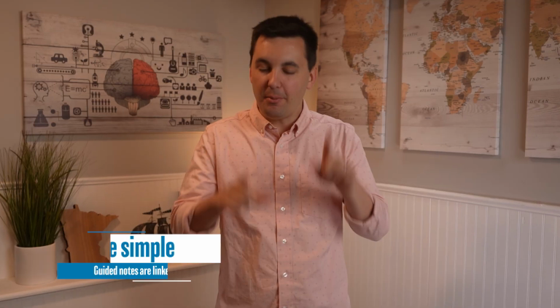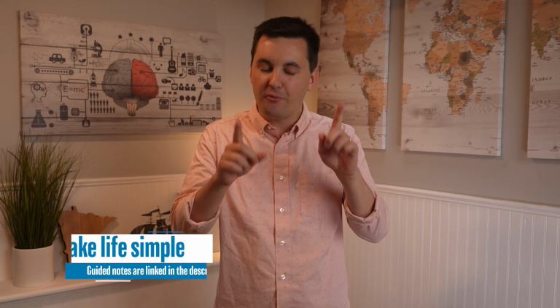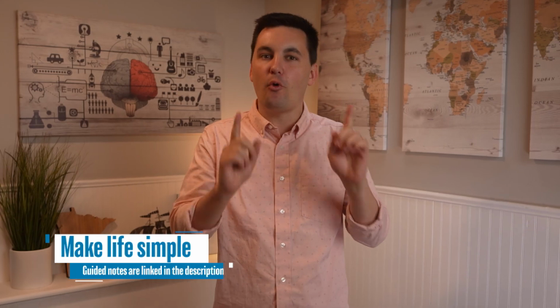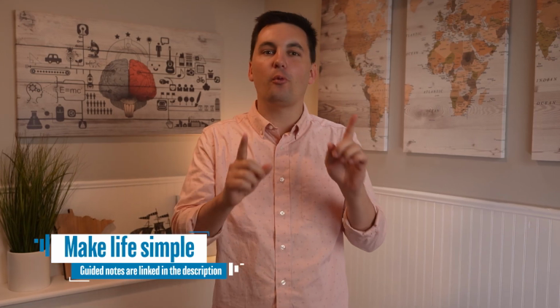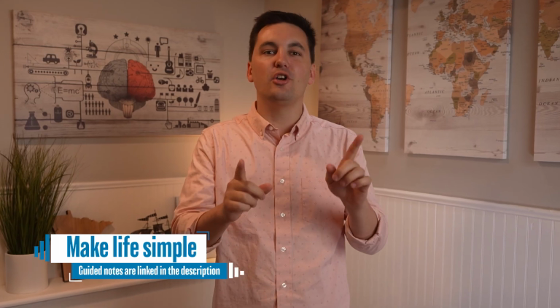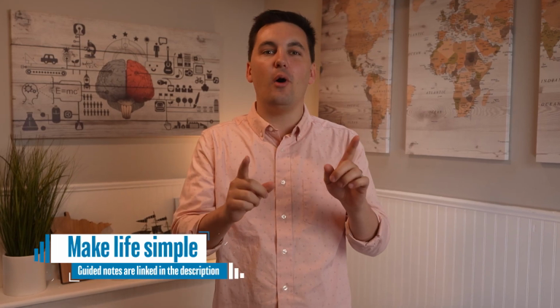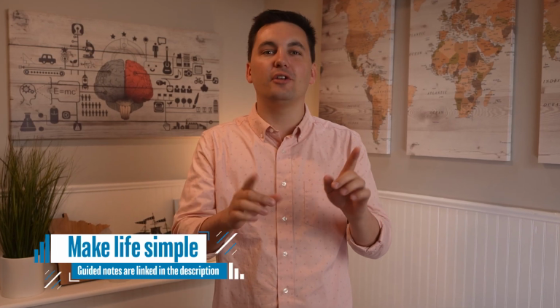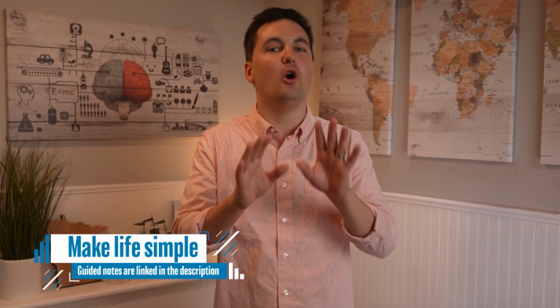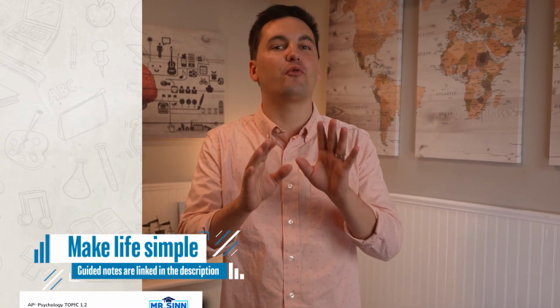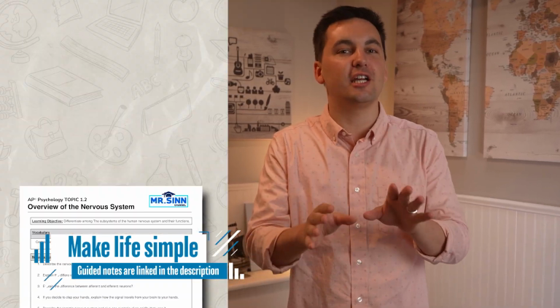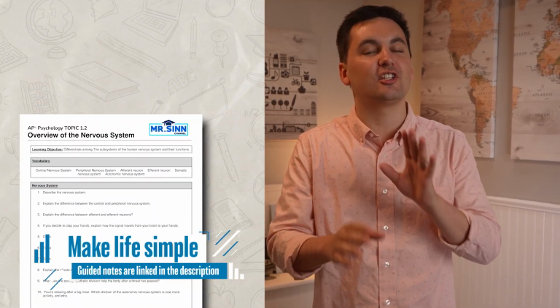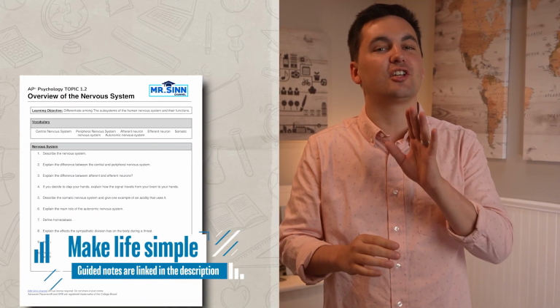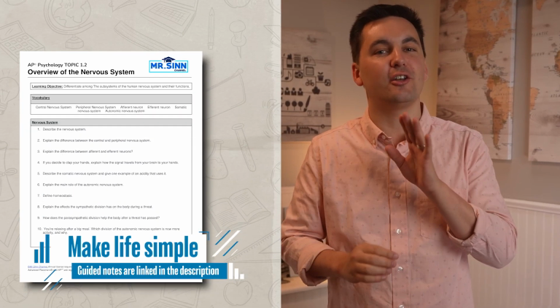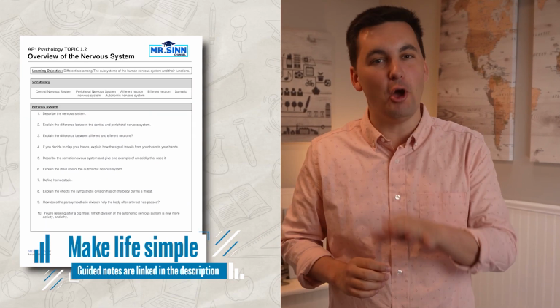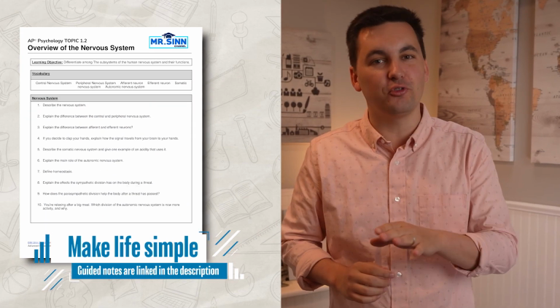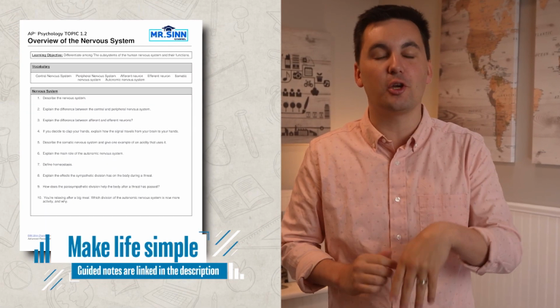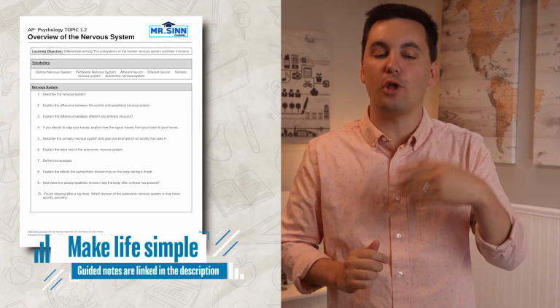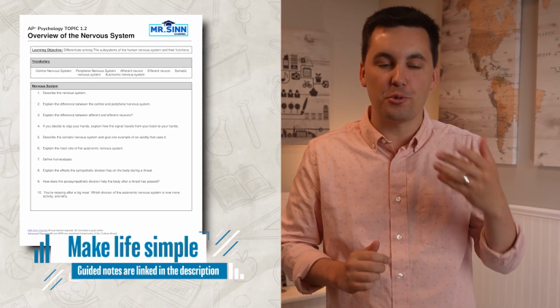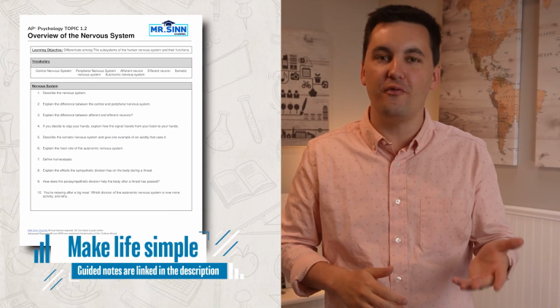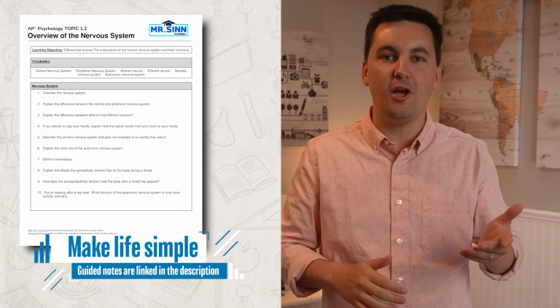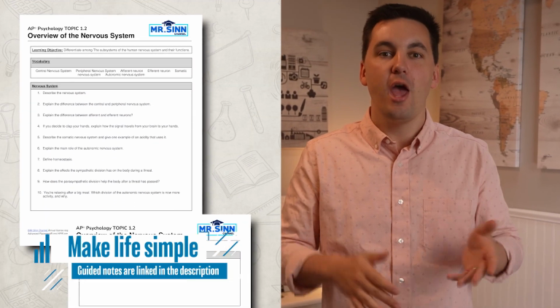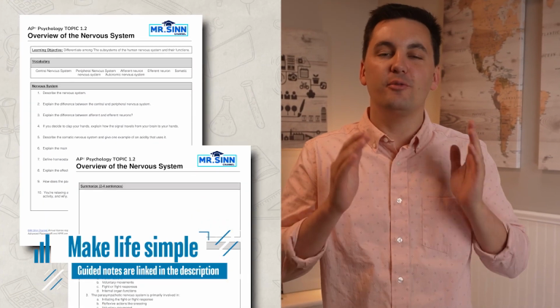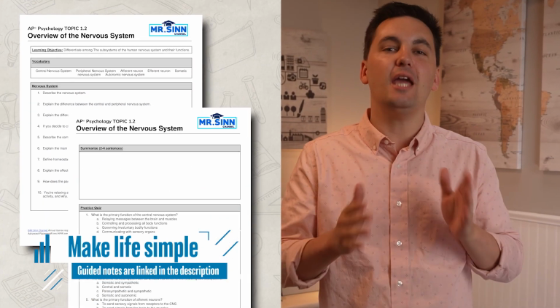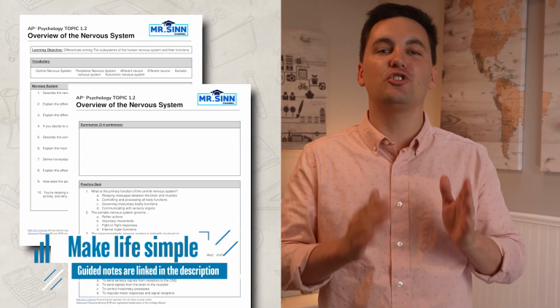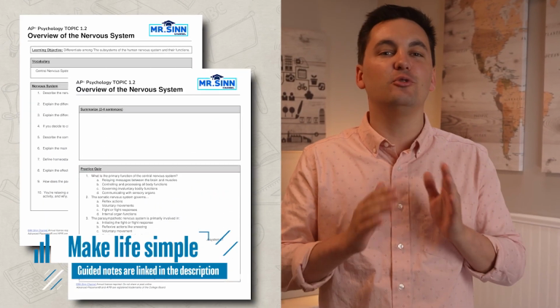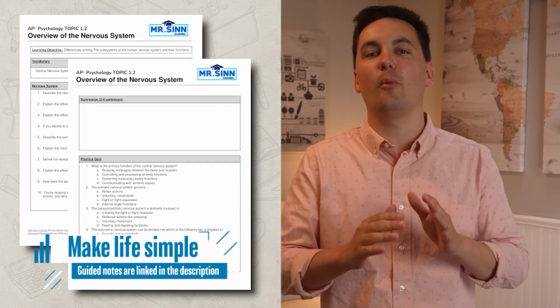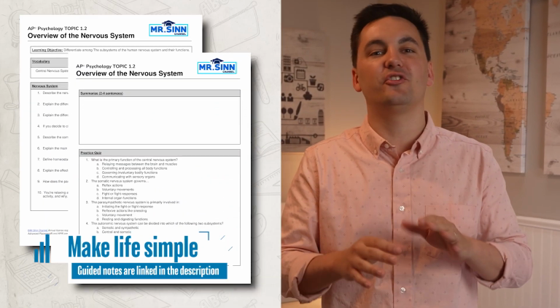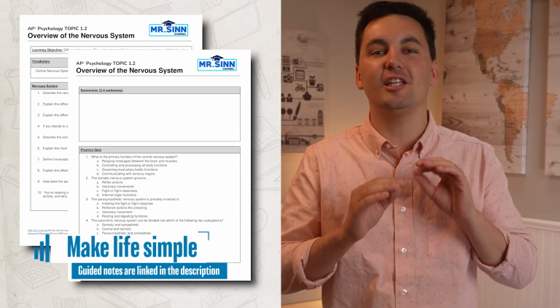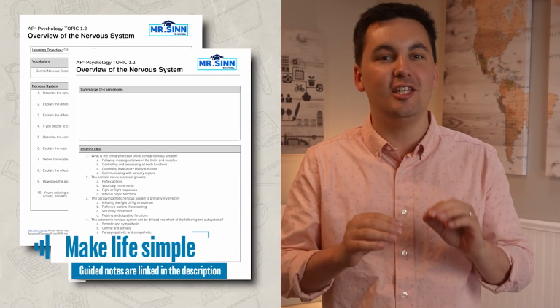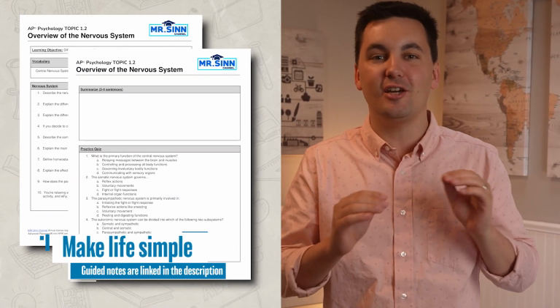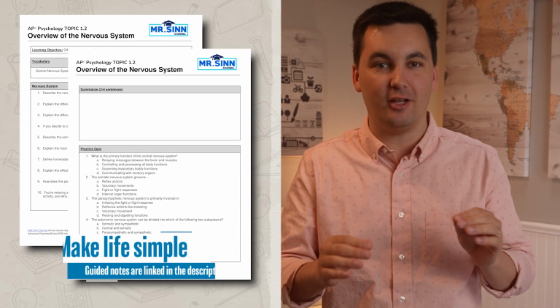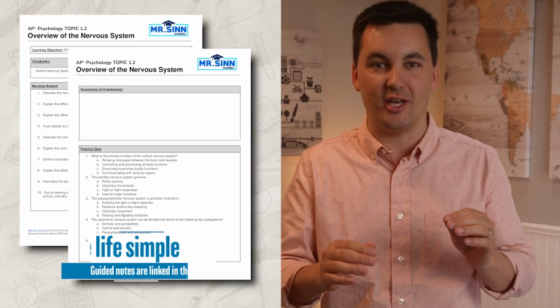But before we go on, don't forget to get the guided notes that go along with the video to make sure you don't miss any key concepts.